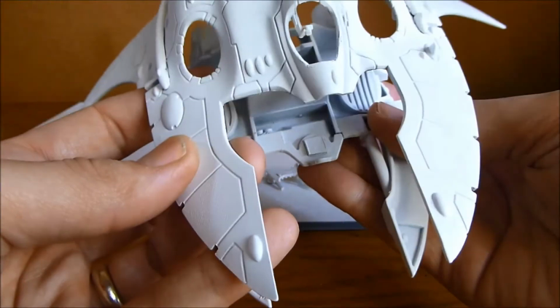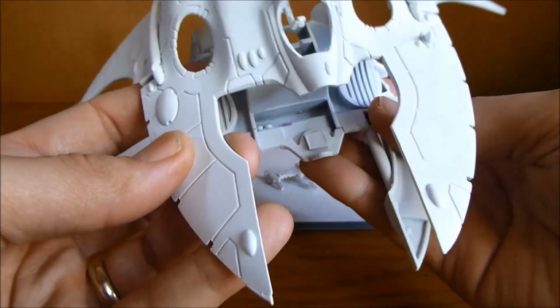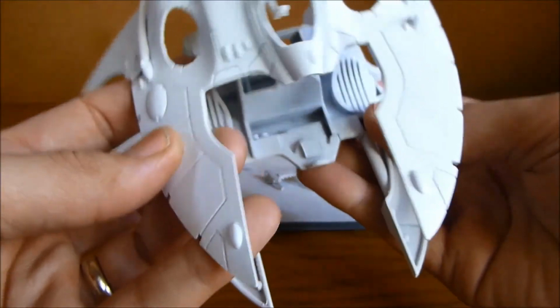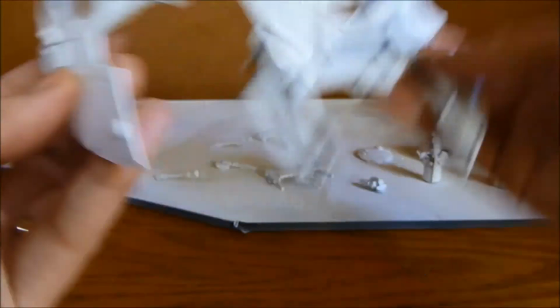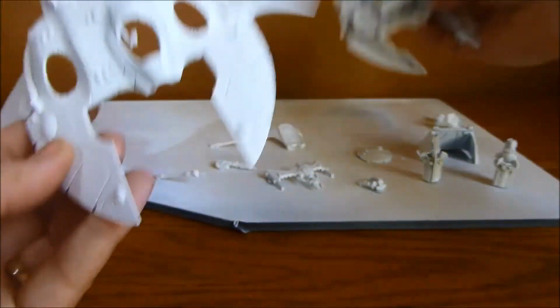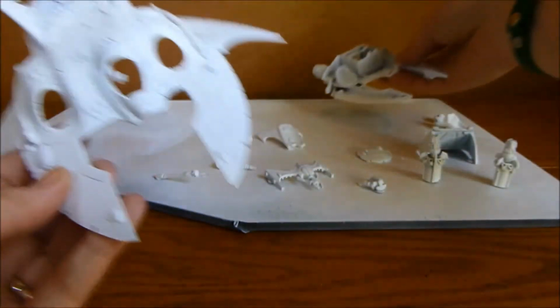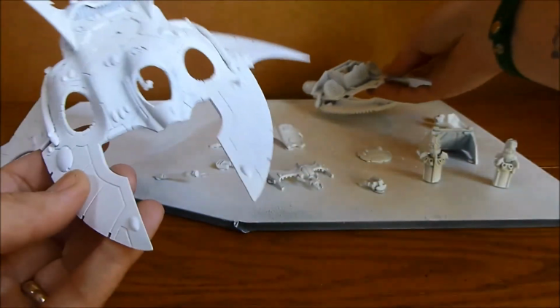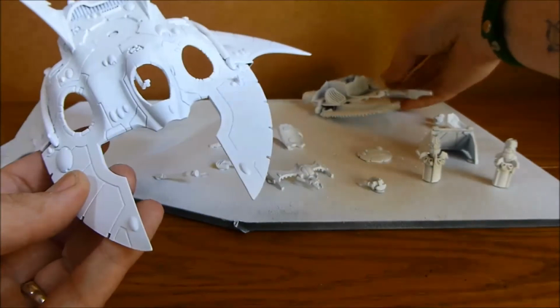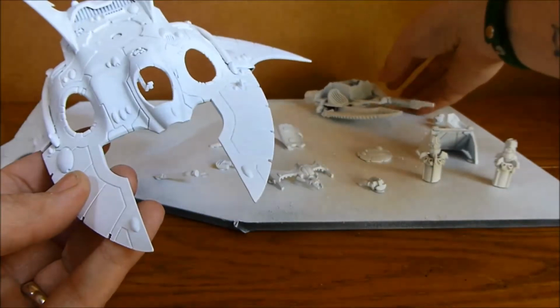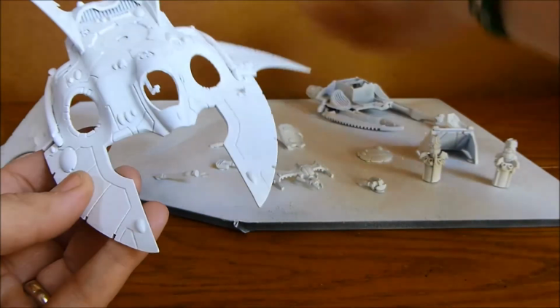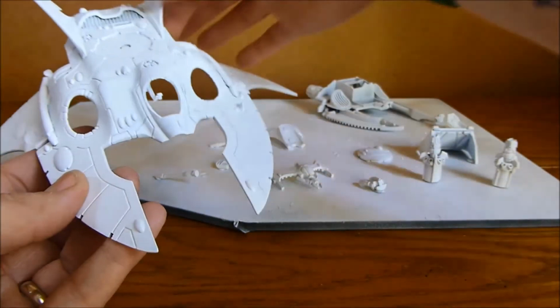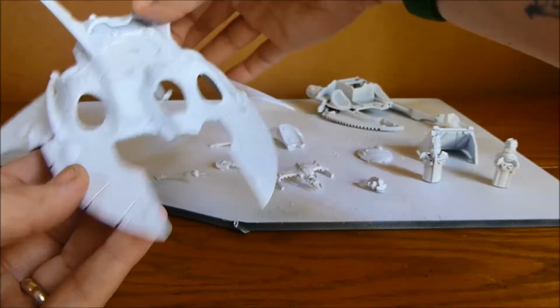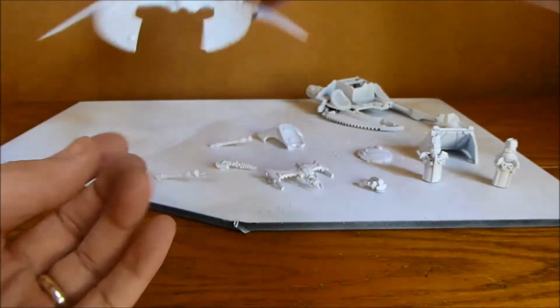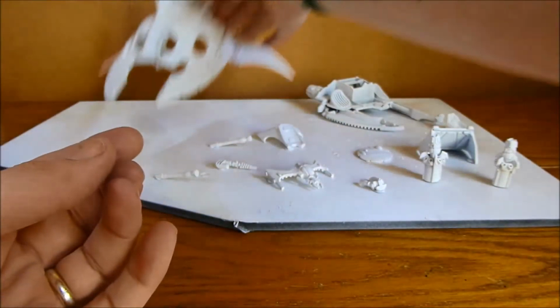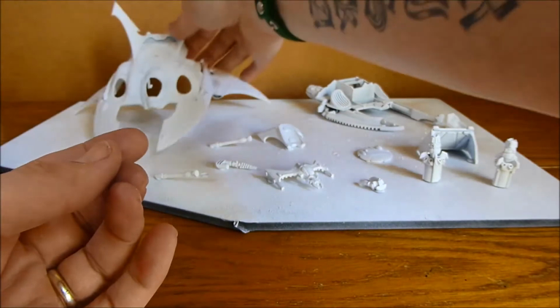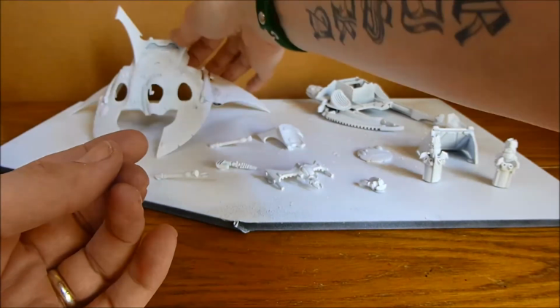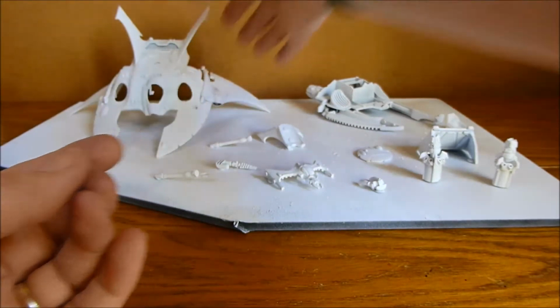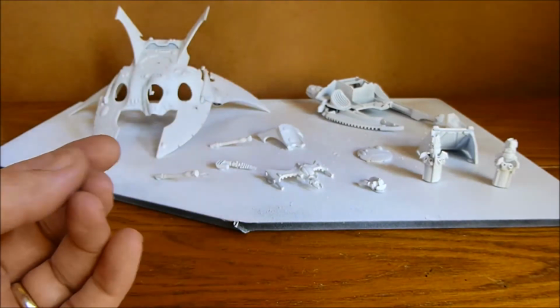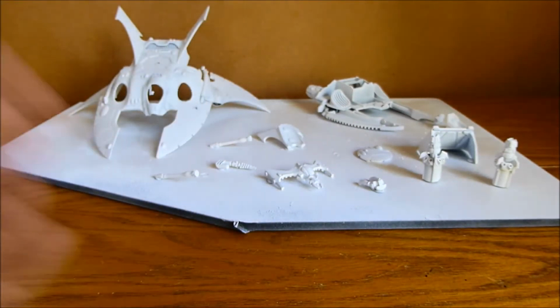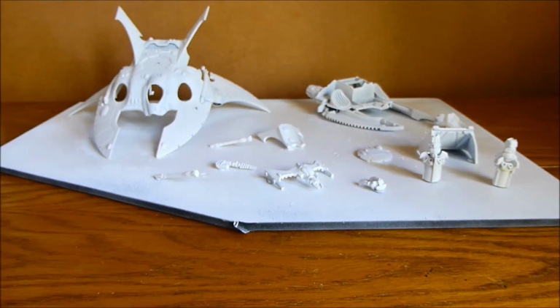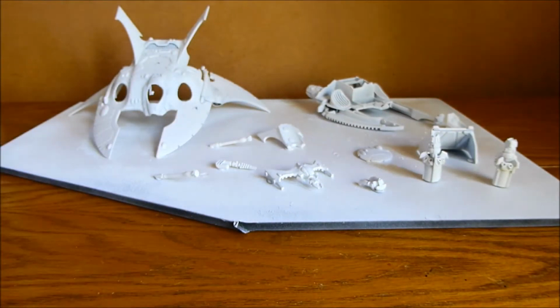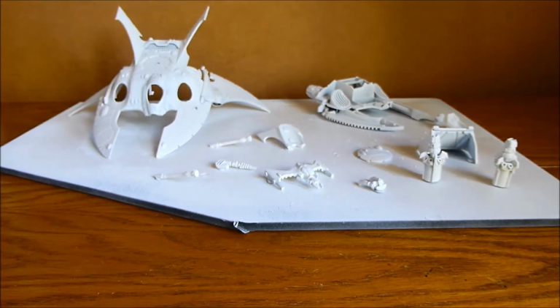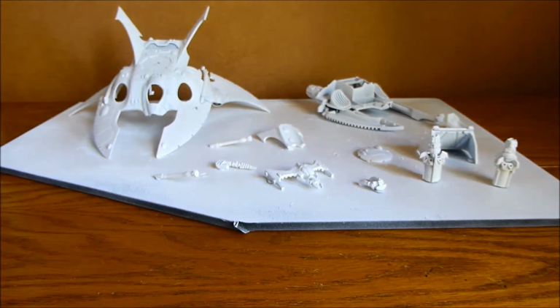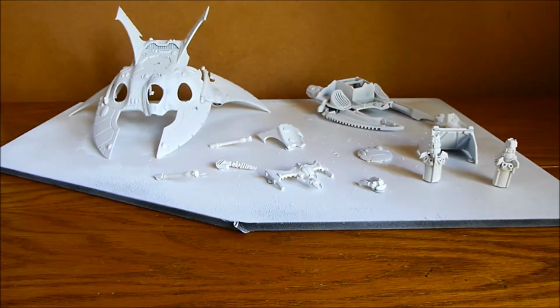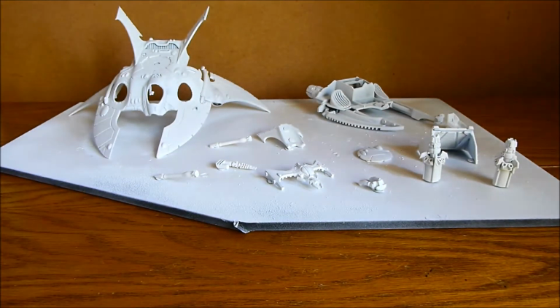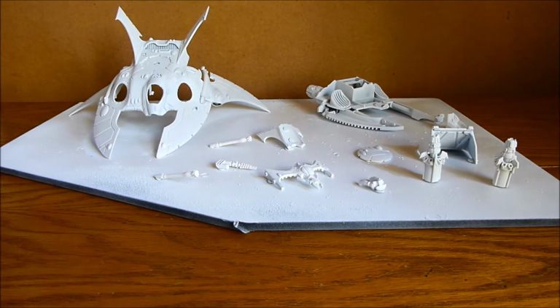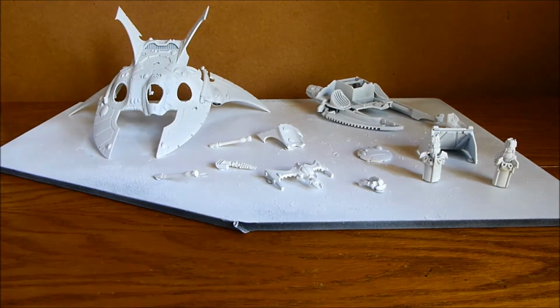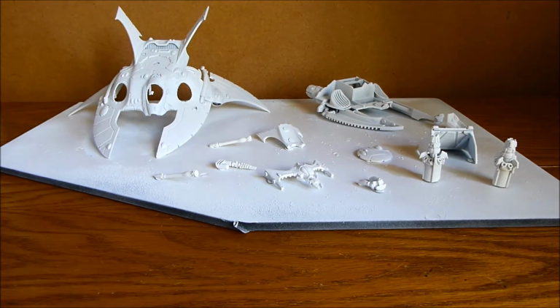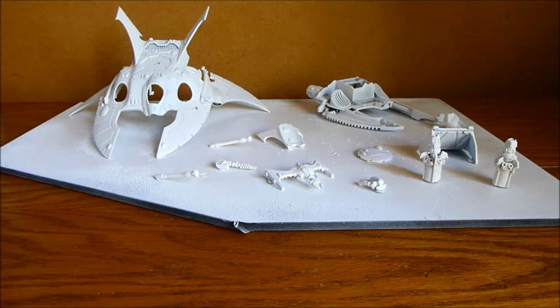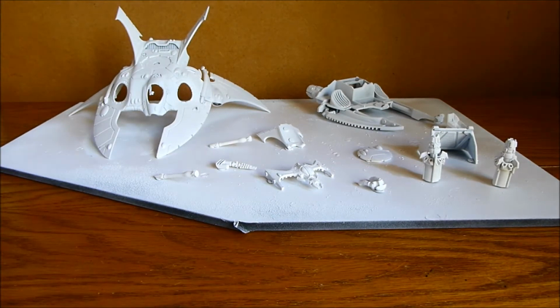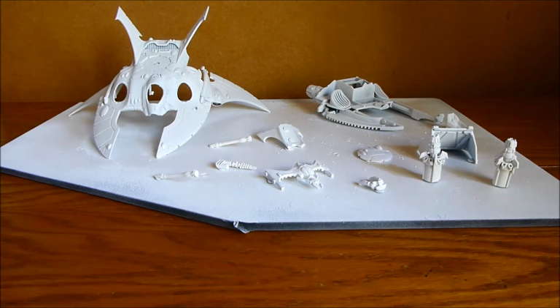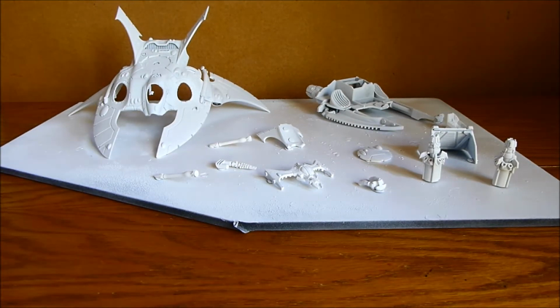So my plan is to do that and hopefully get it glued together, ready to do the main painting, which I'll do later on in the year.